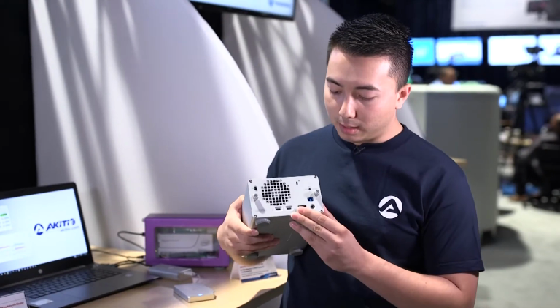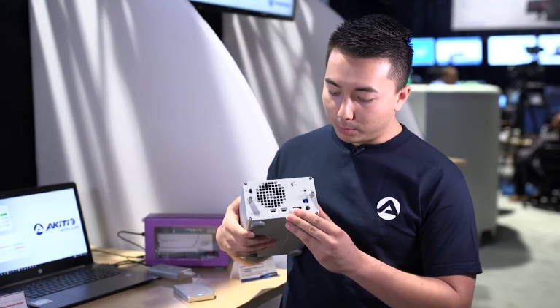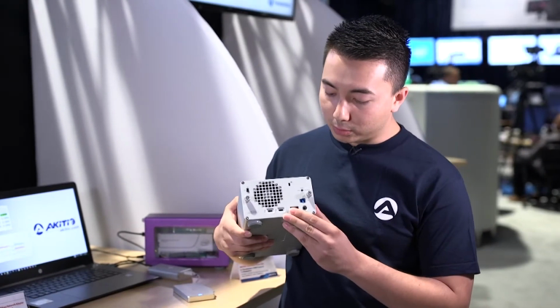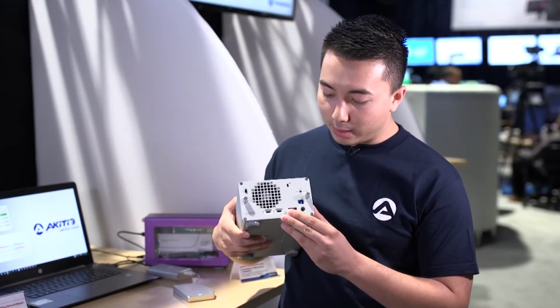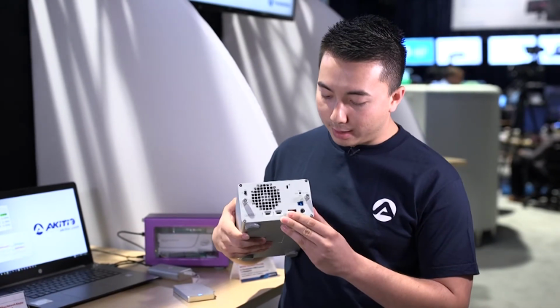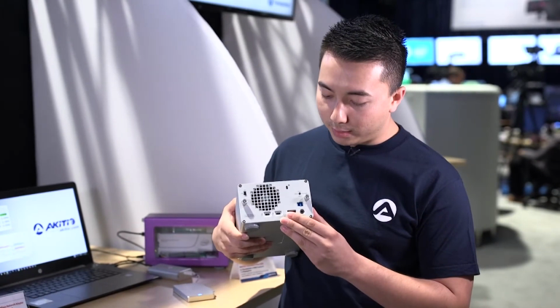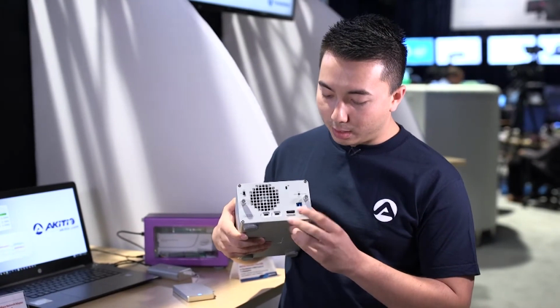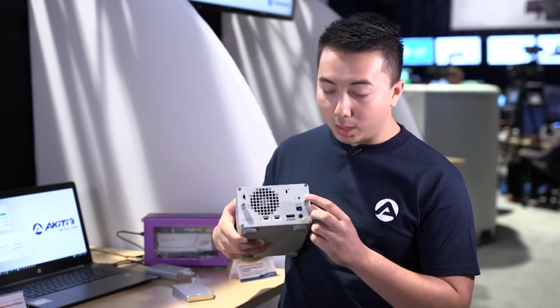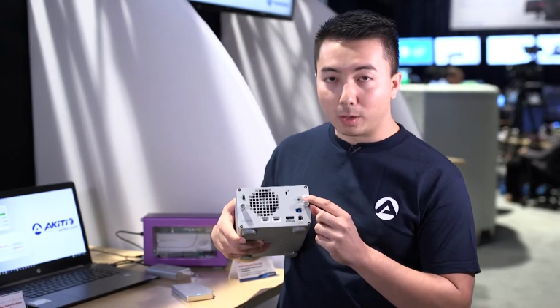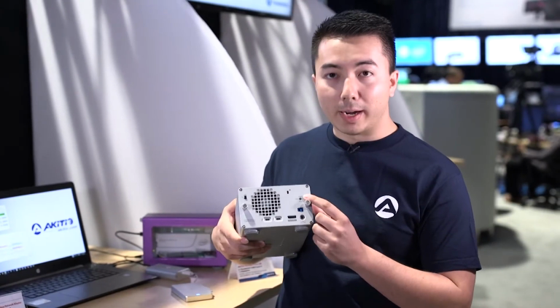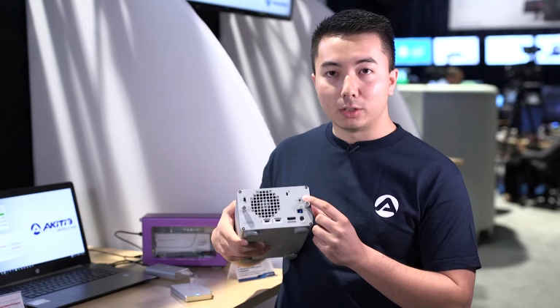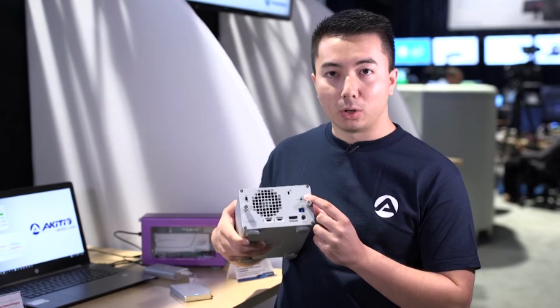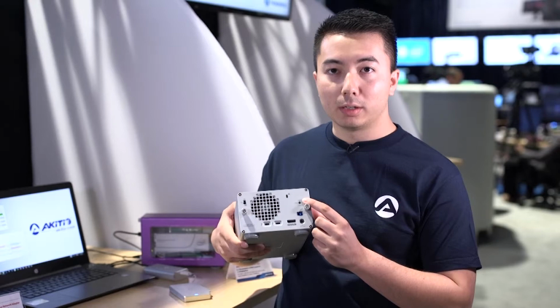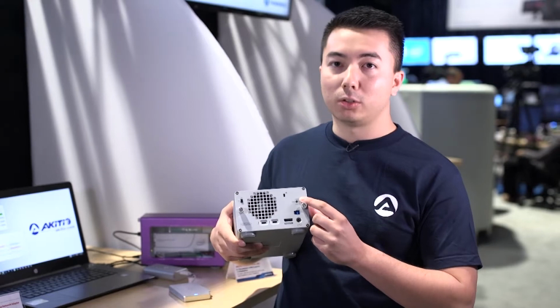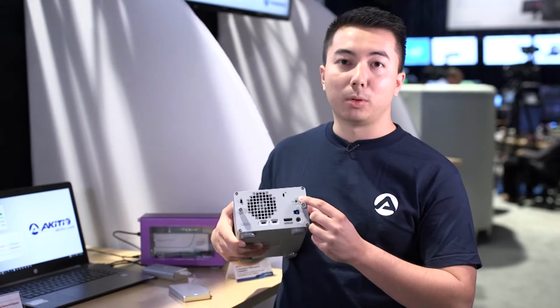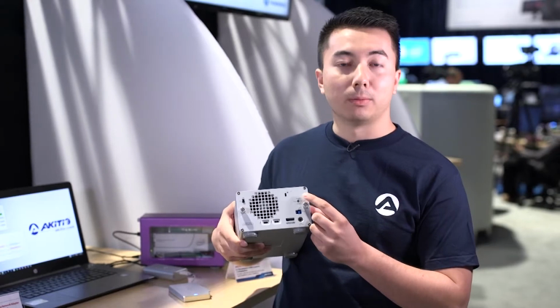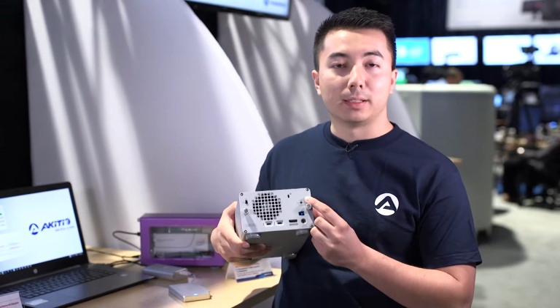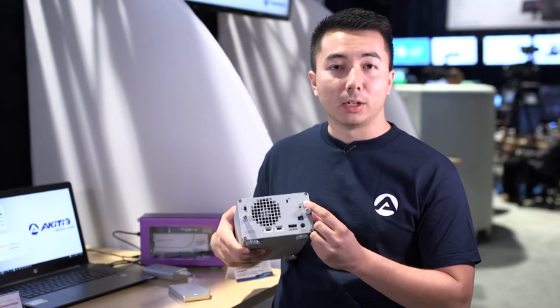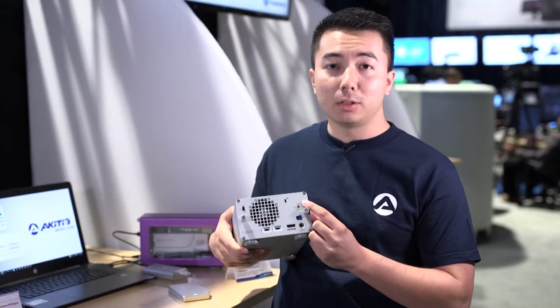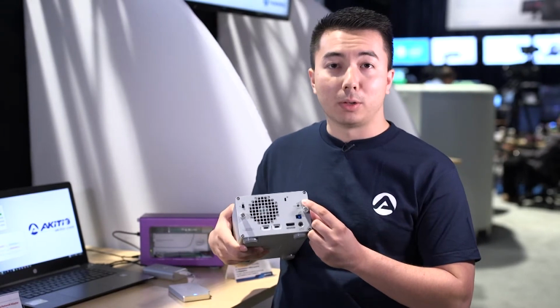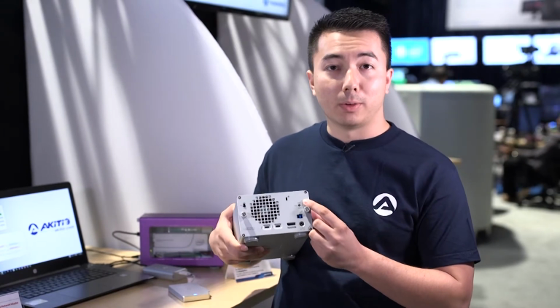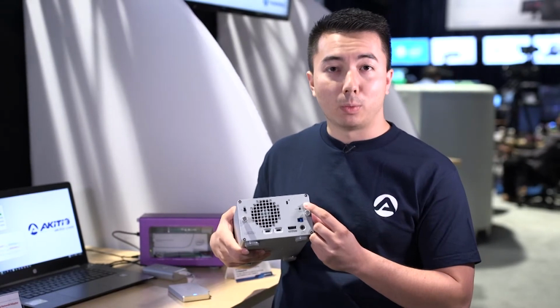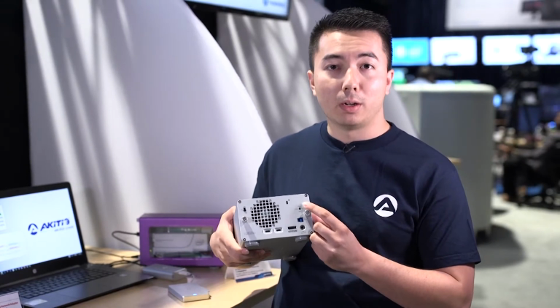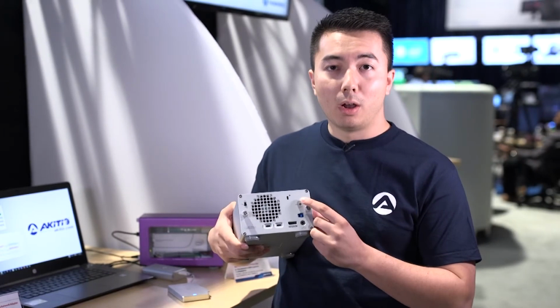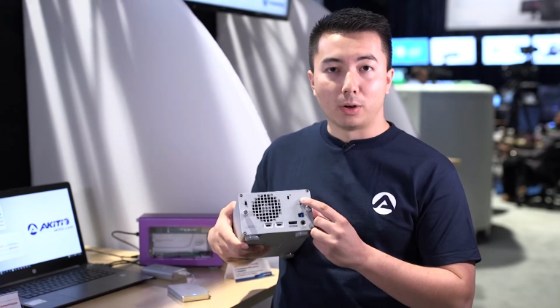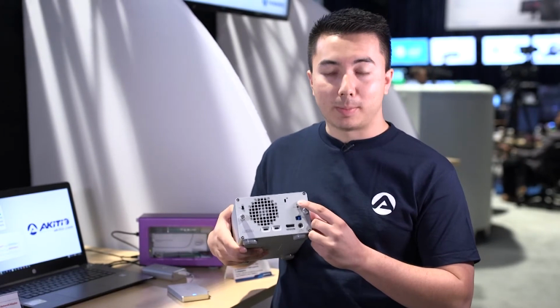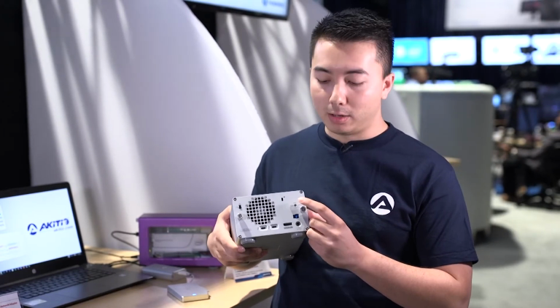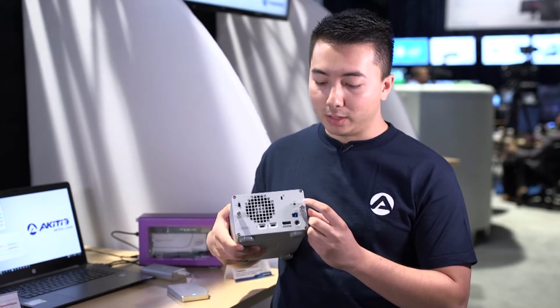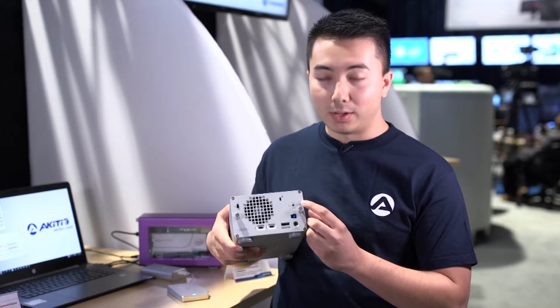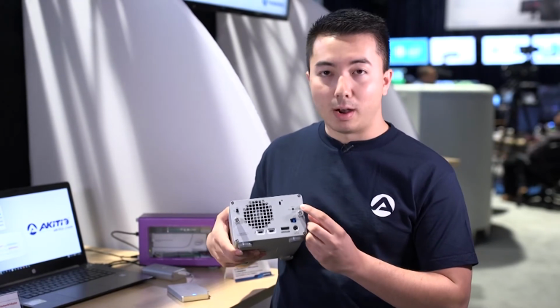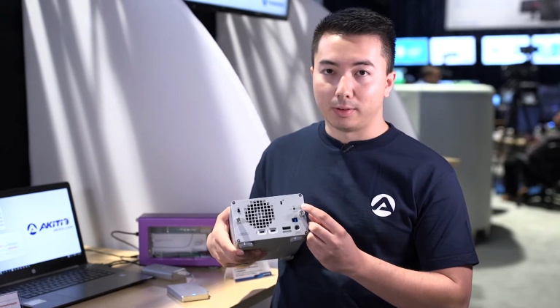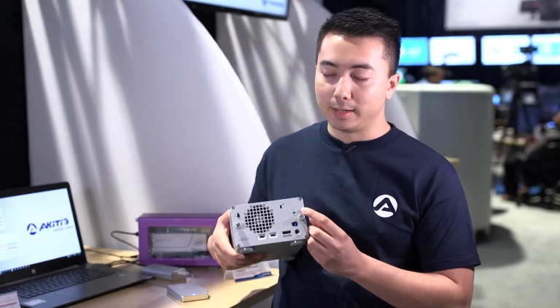We also have a hardware RAID controller, so you can put in RAID 0, RAID 1, SPAN, or even non-RAID.